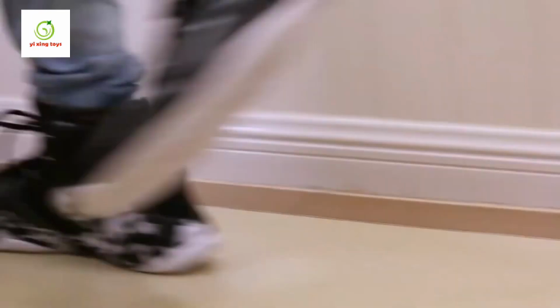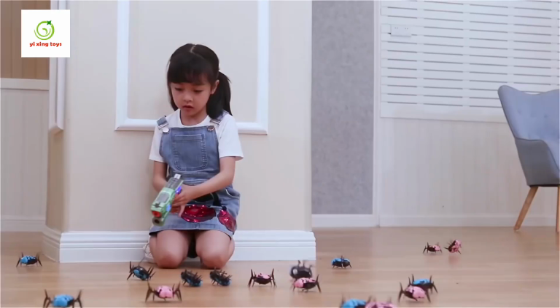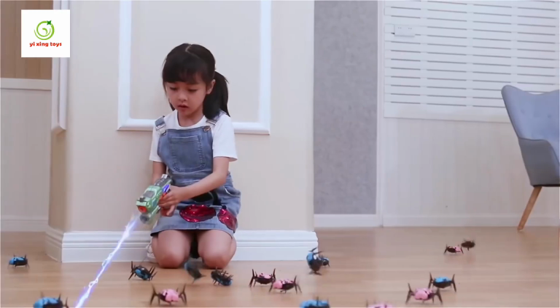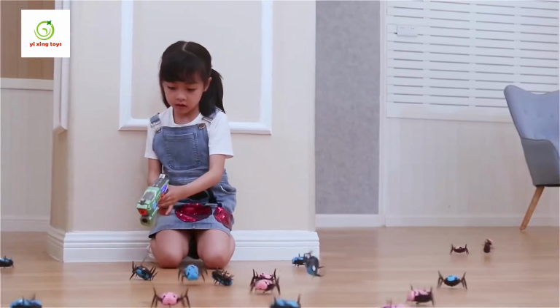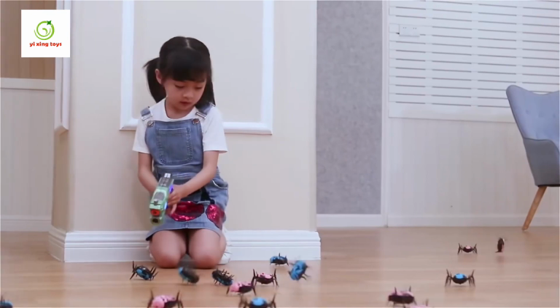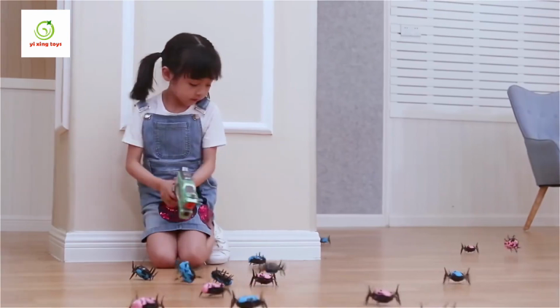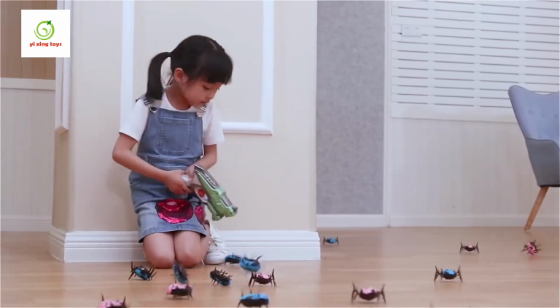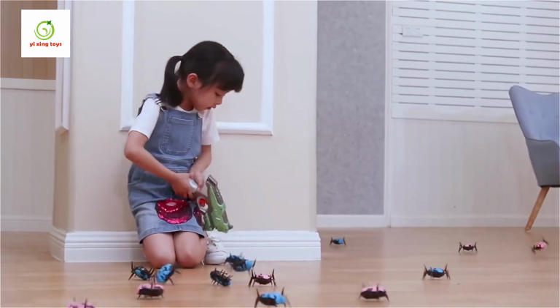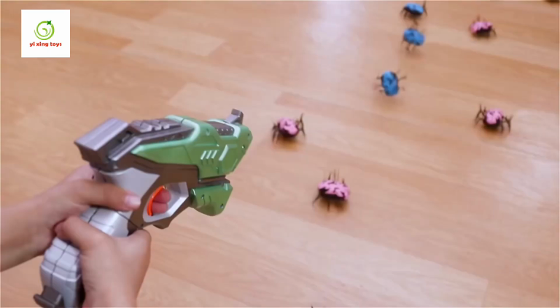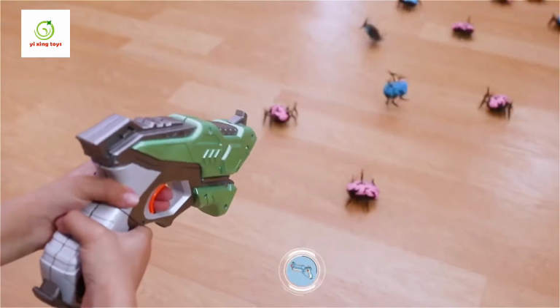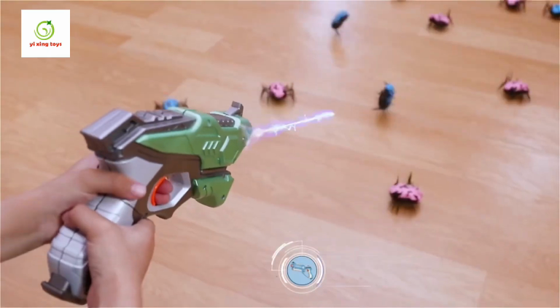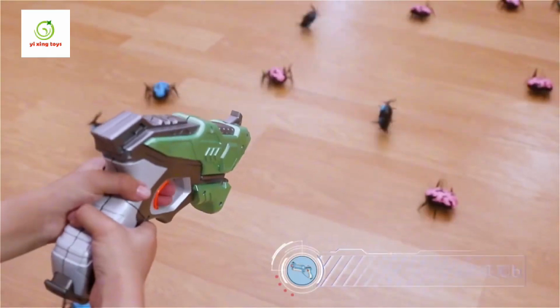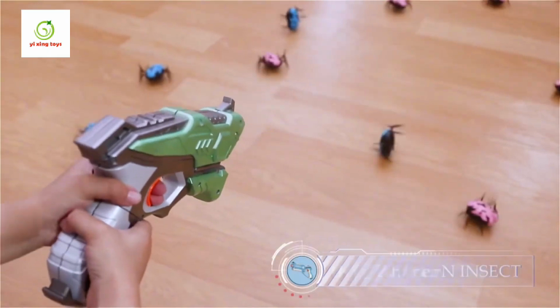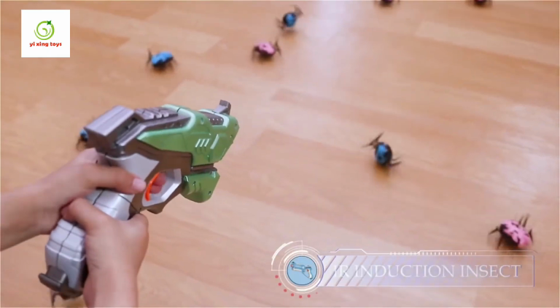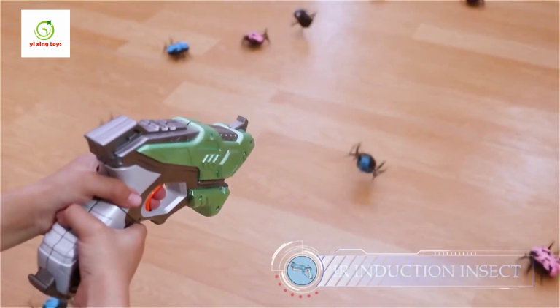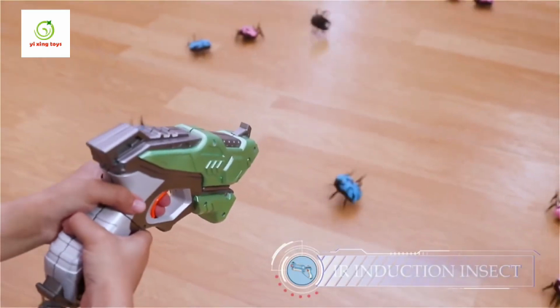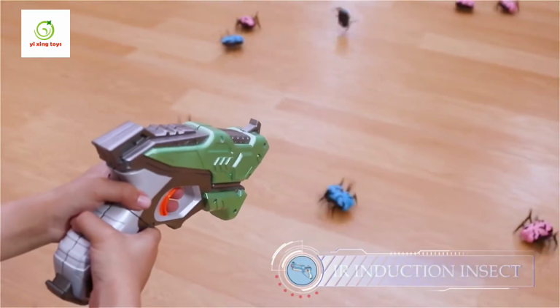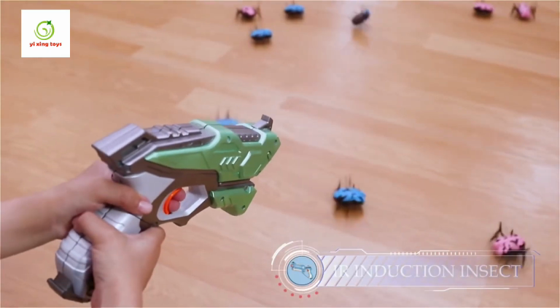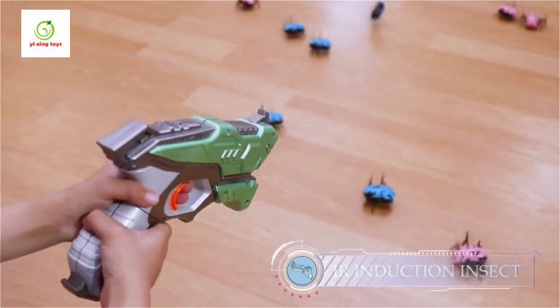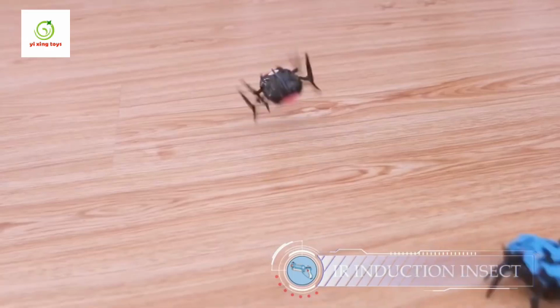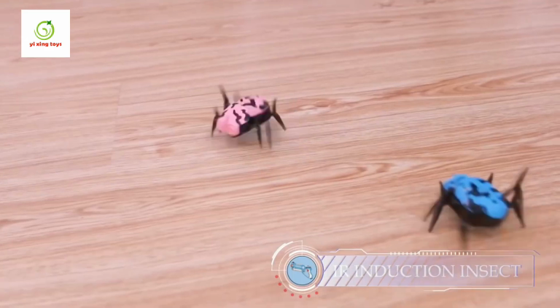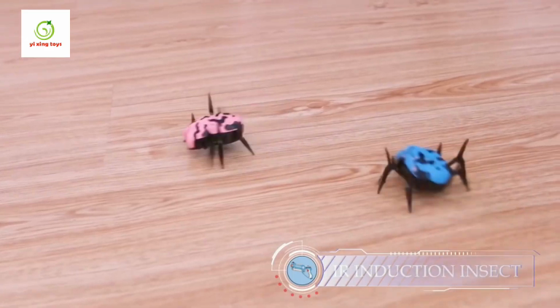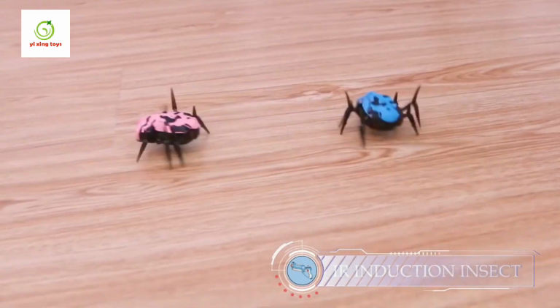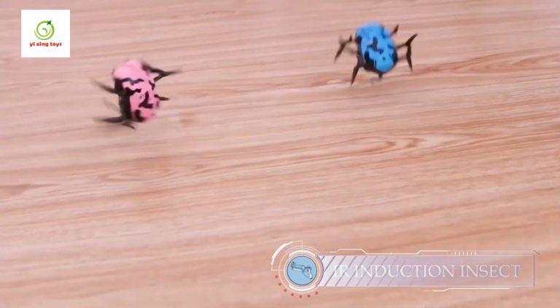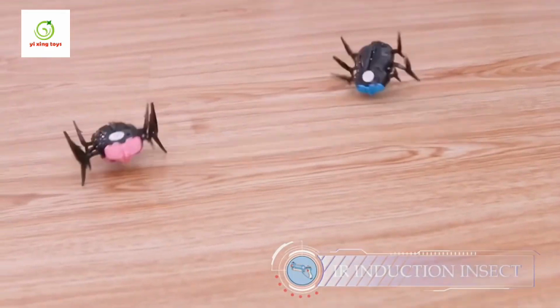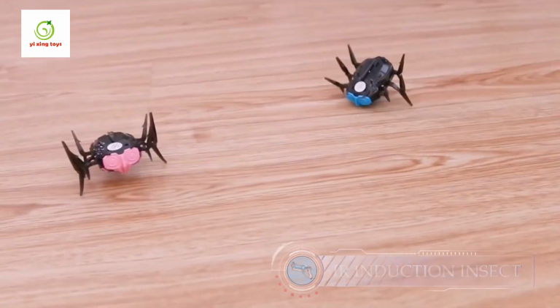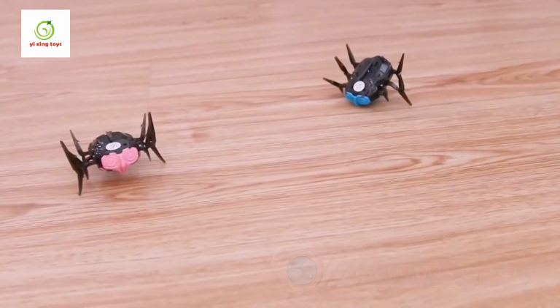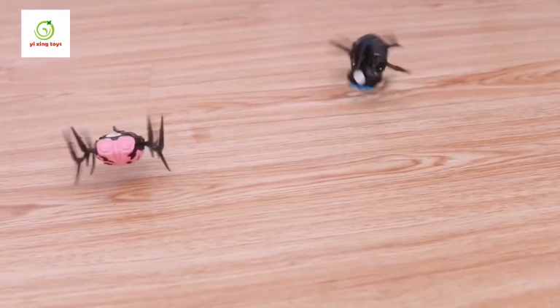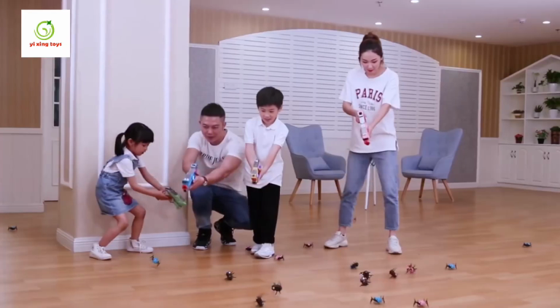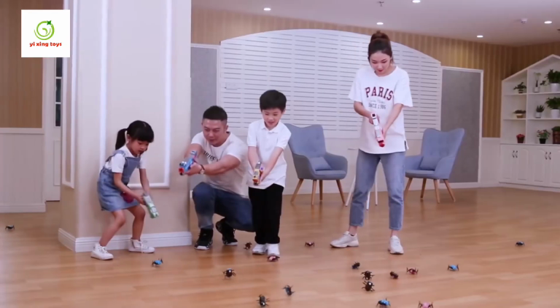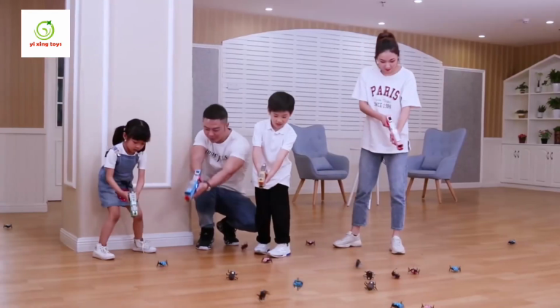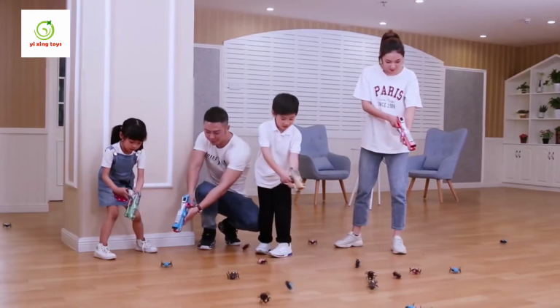Our products are equipped with an IR induction insect, which will be bouncing and tumbling when being shot.